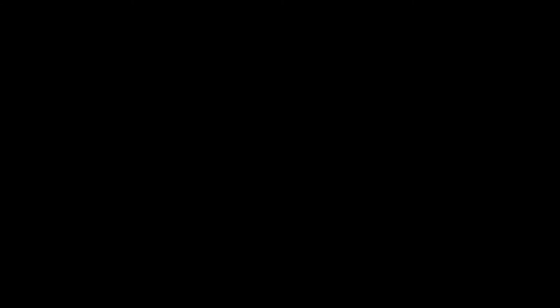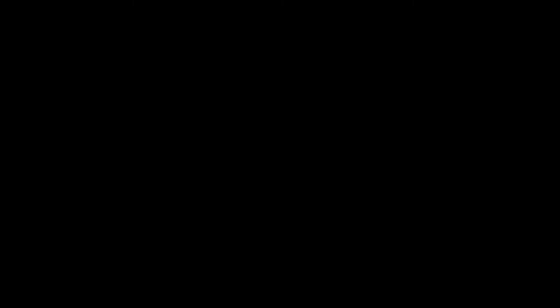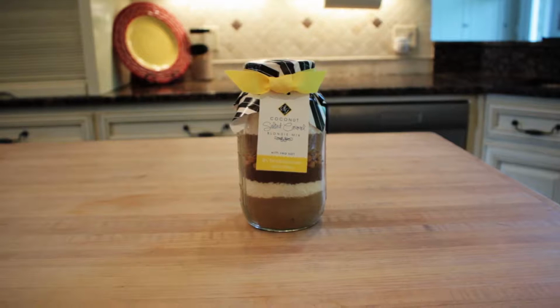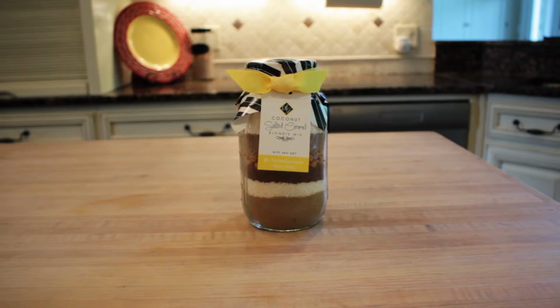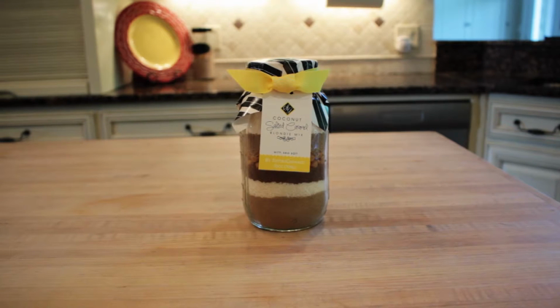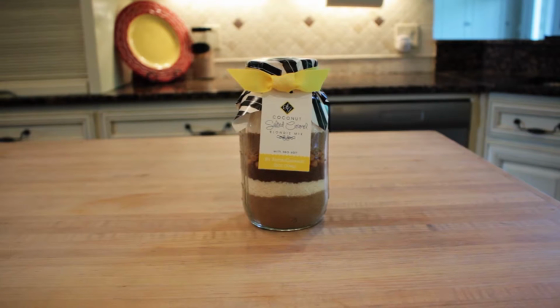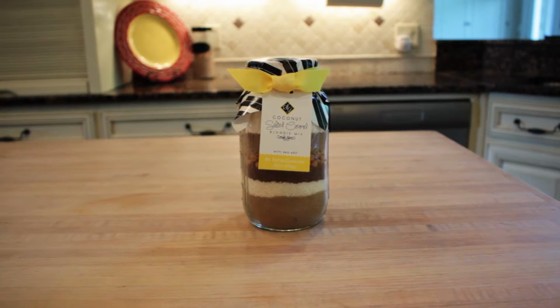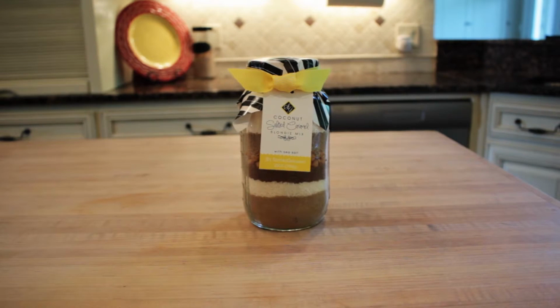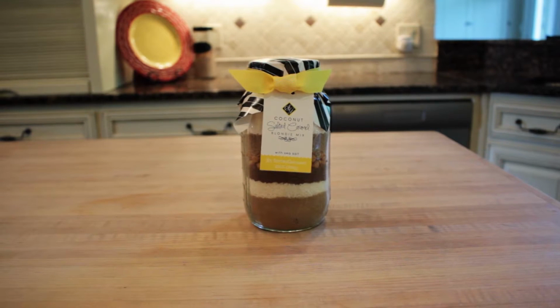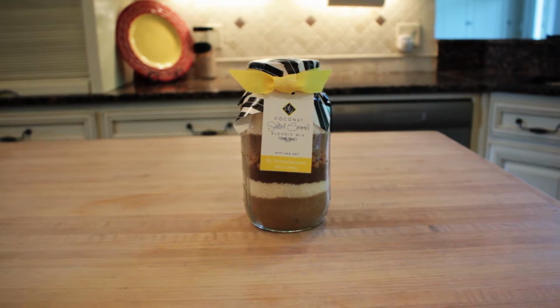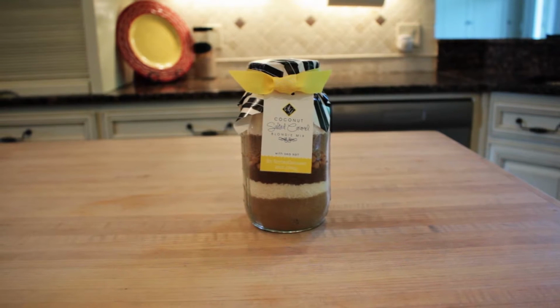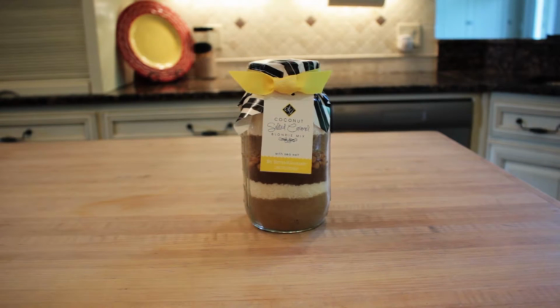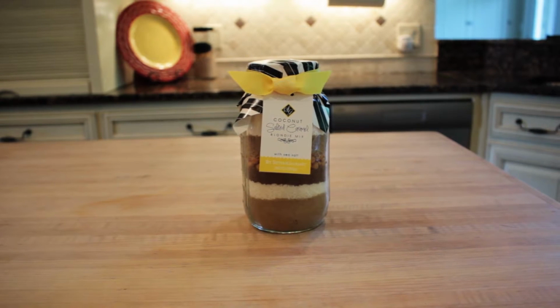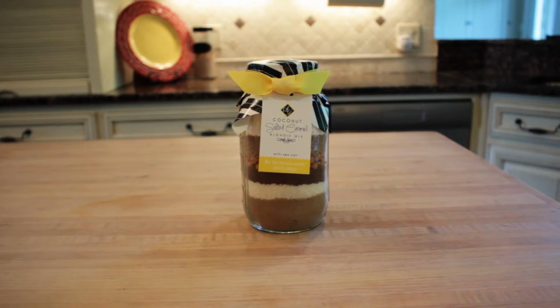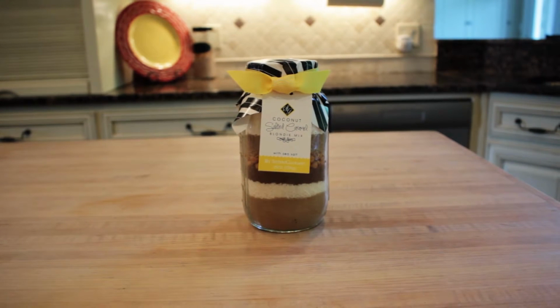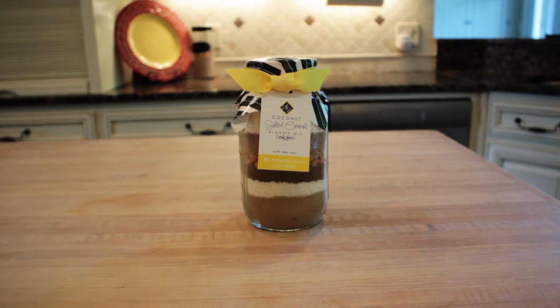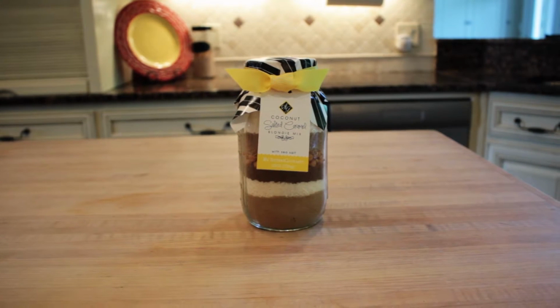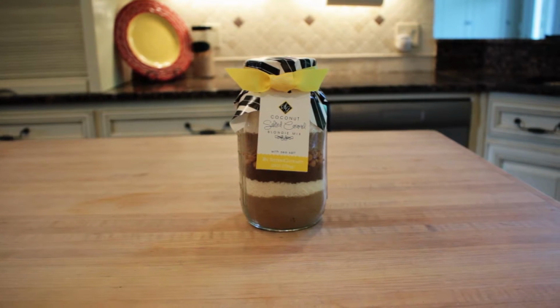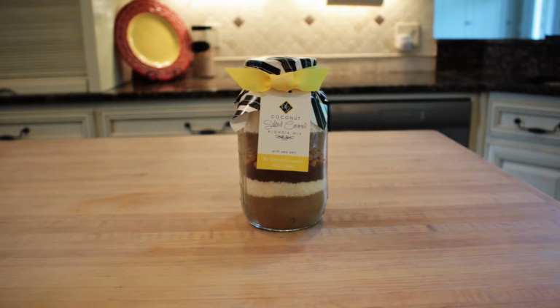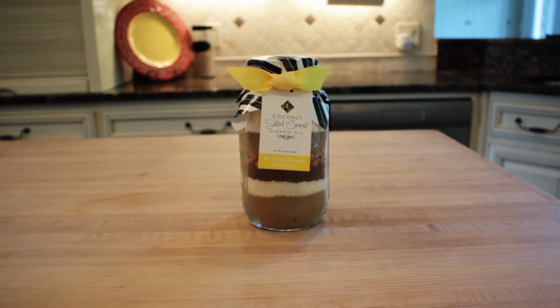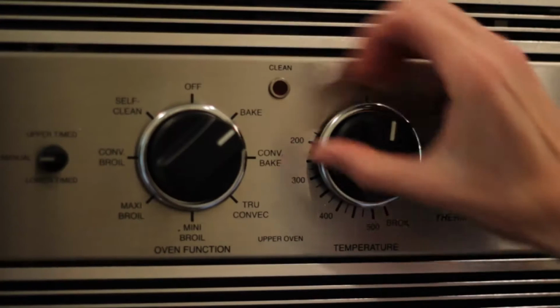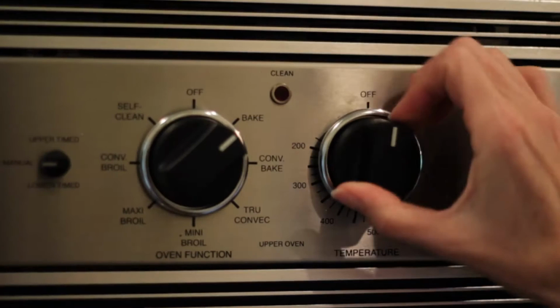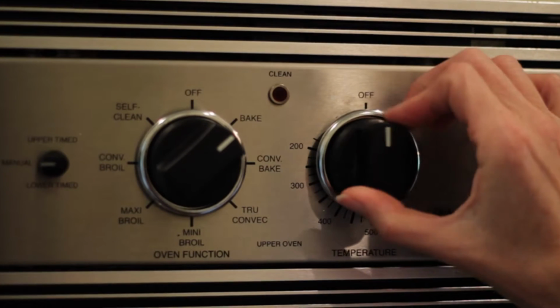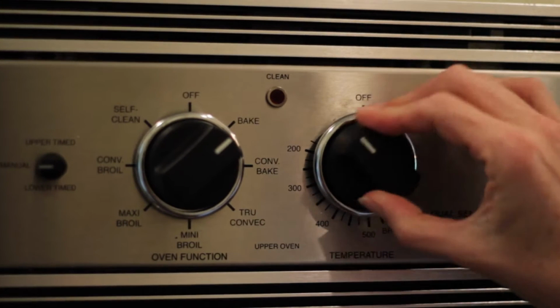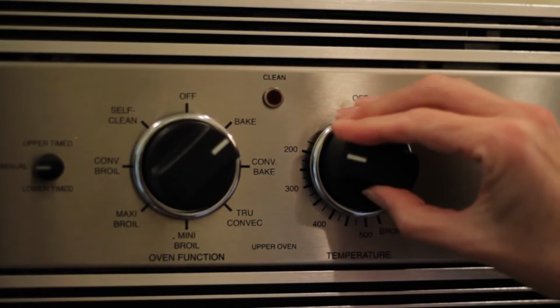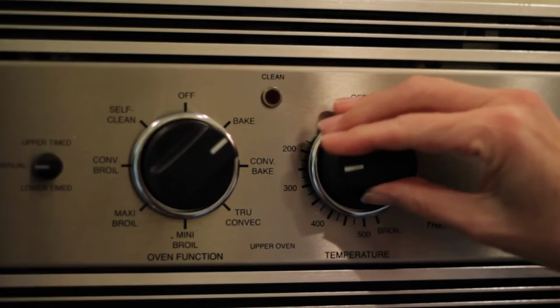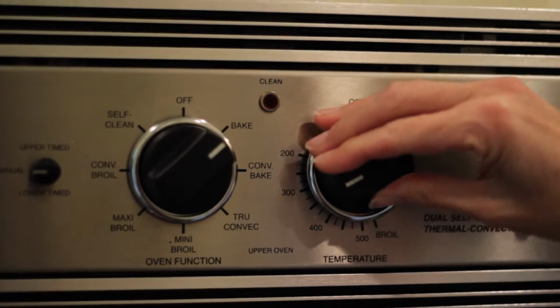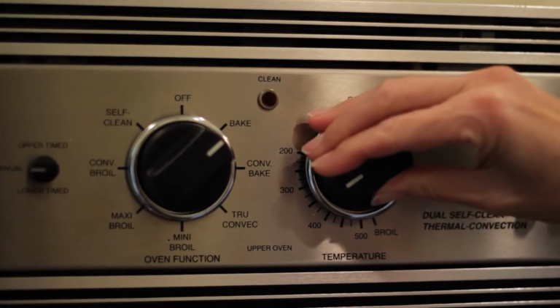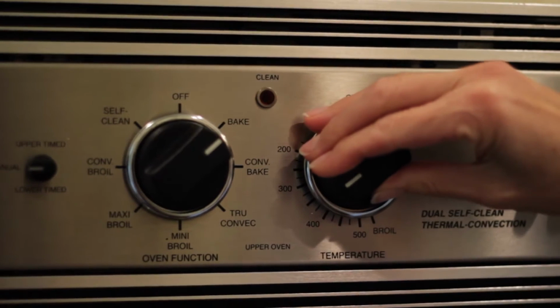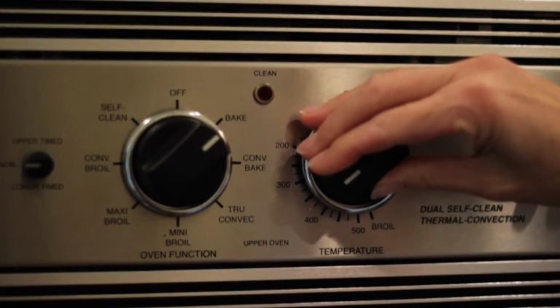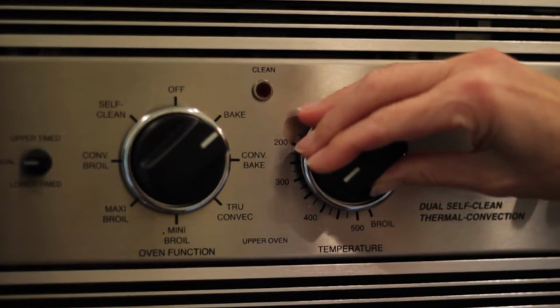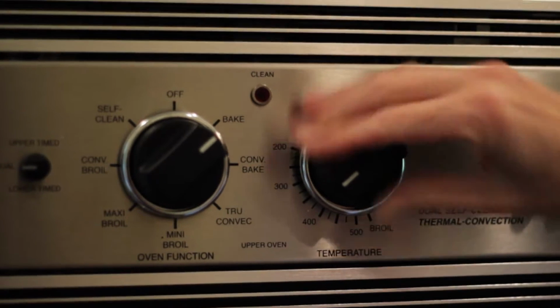To make Sisters Gourmet Coconut Salted Caramel Blondies, start by preheating your oven to 375.